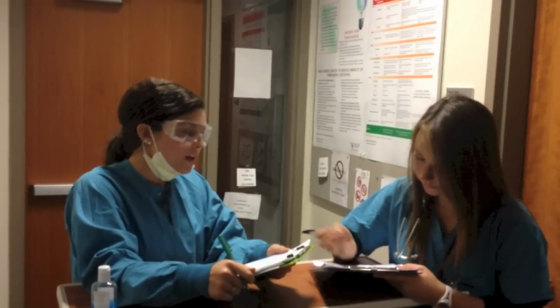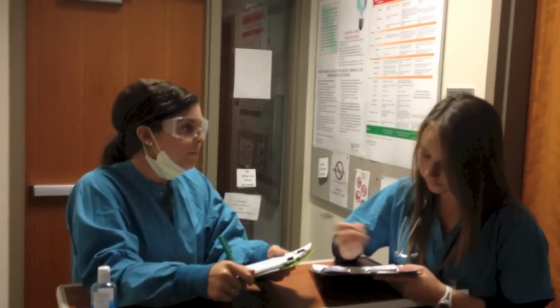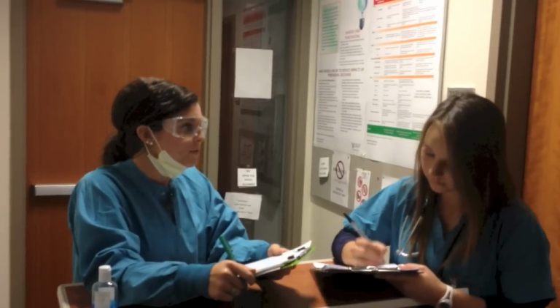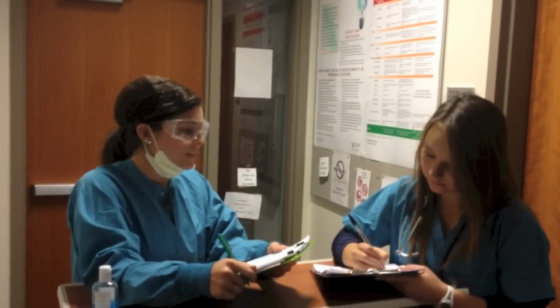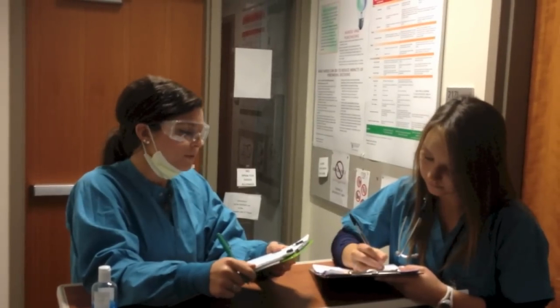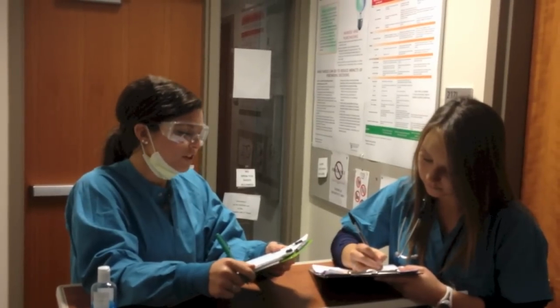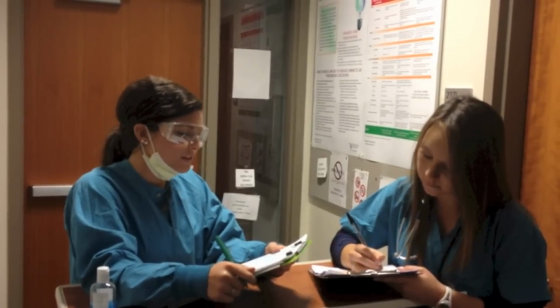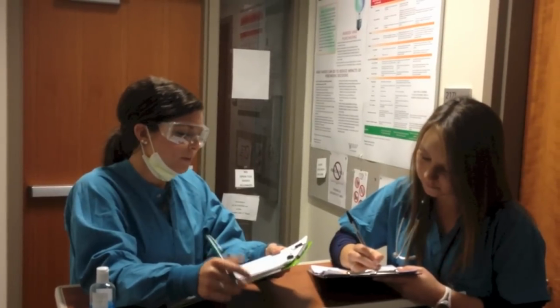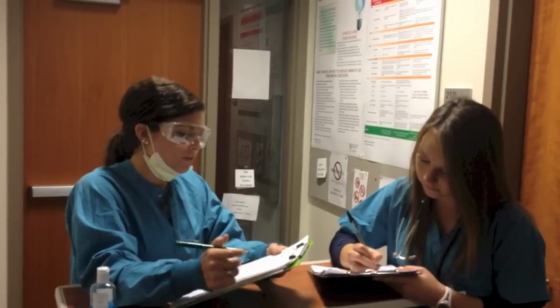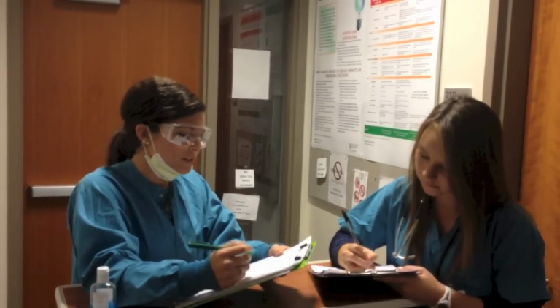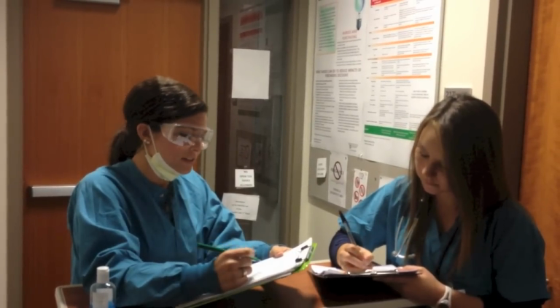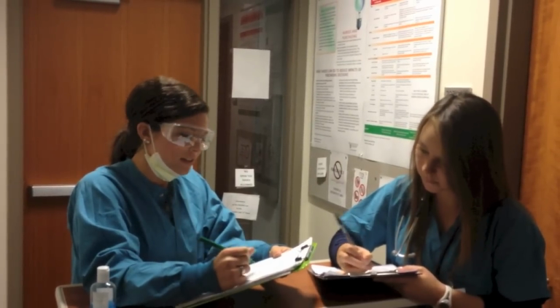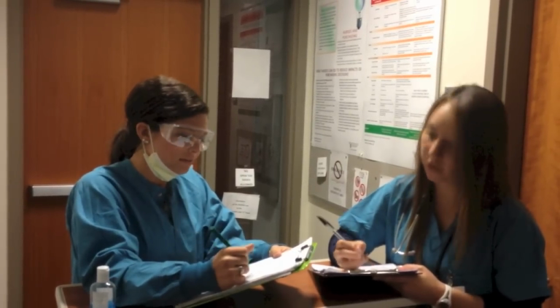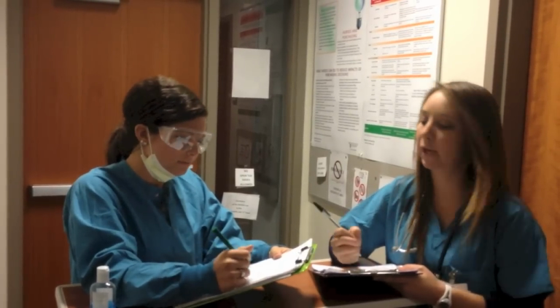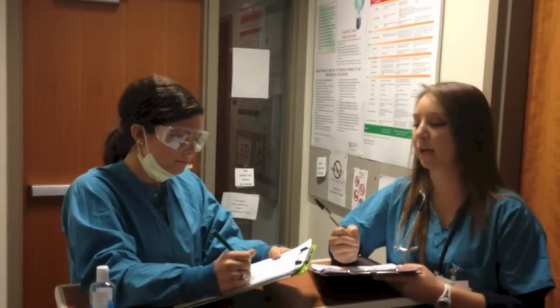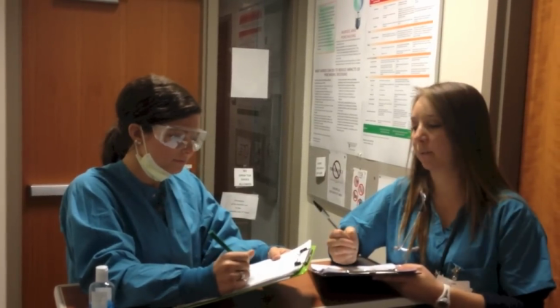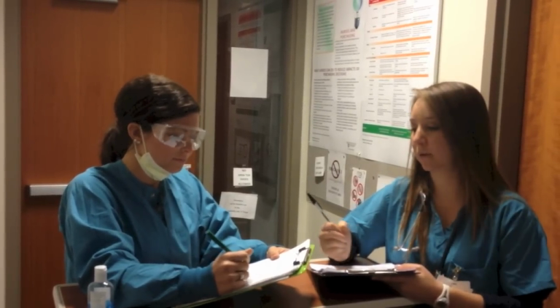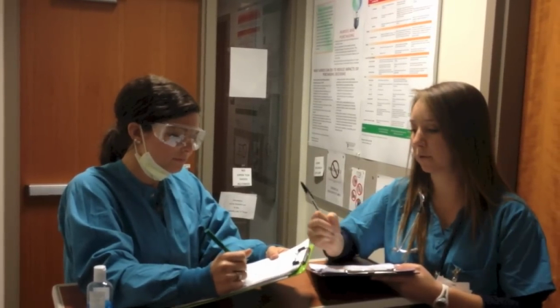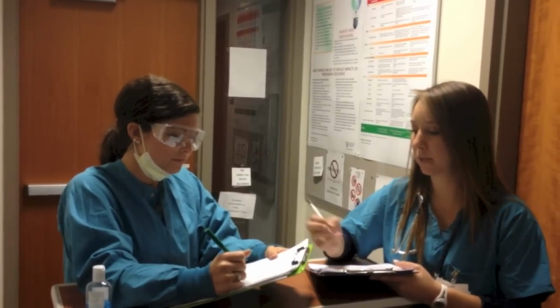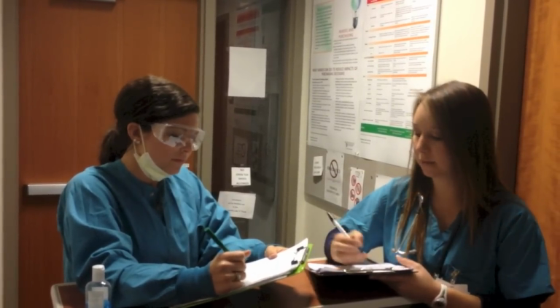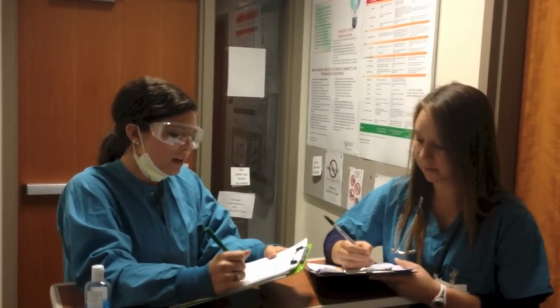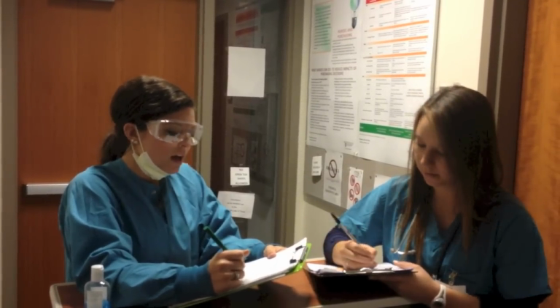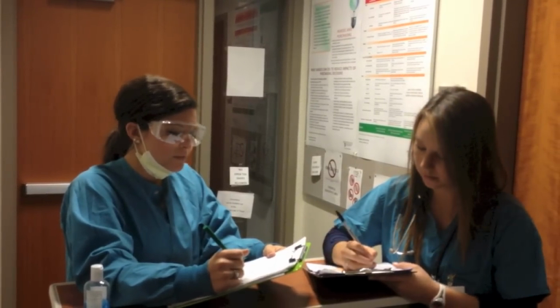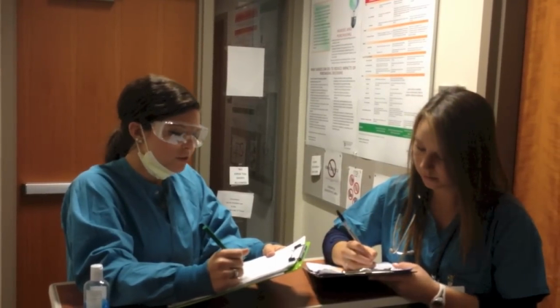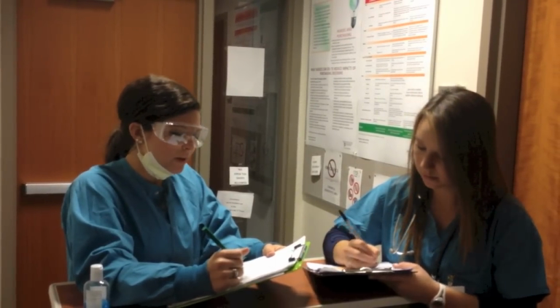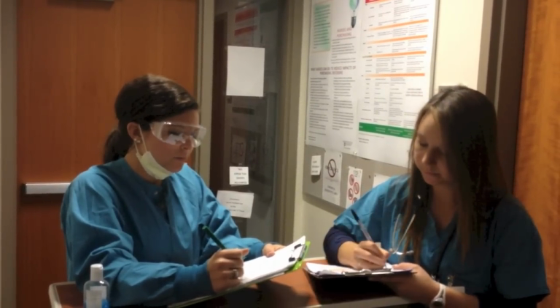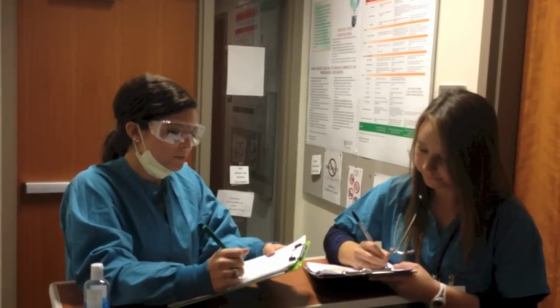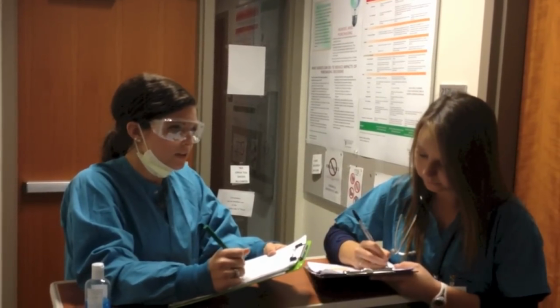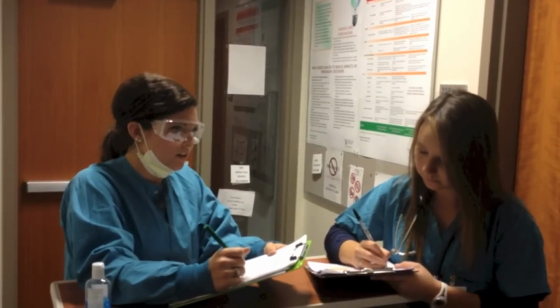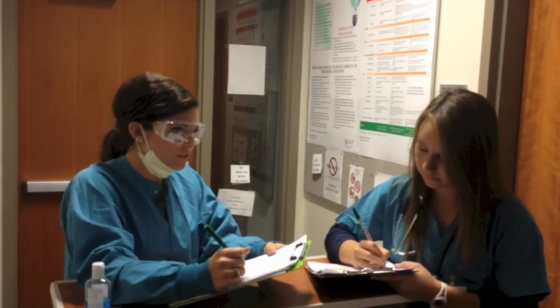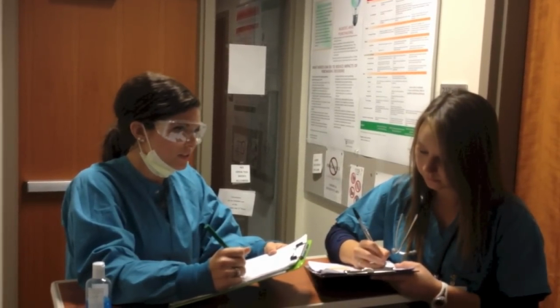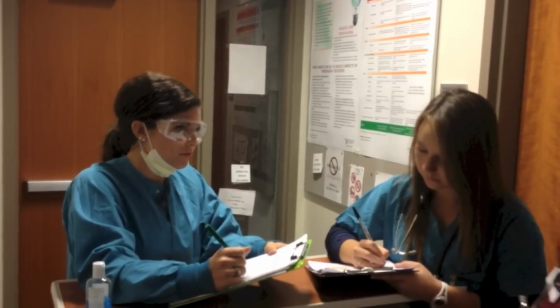Pulse and temperature are stable in 416. Okay, and how about the orthostats? Supine was 110 over 64.